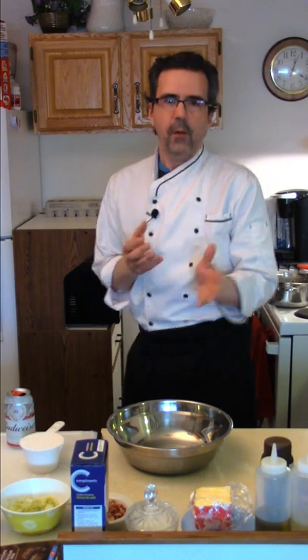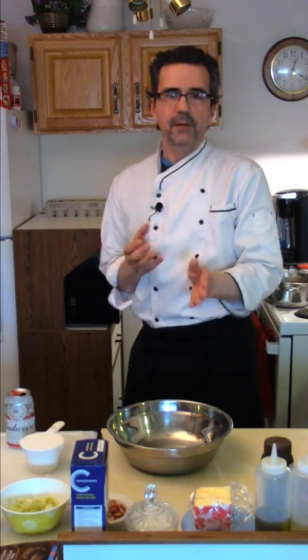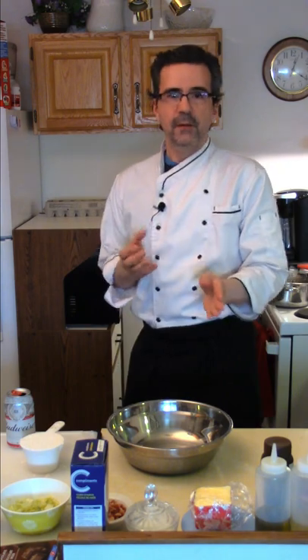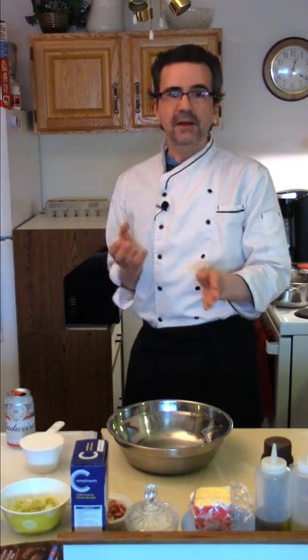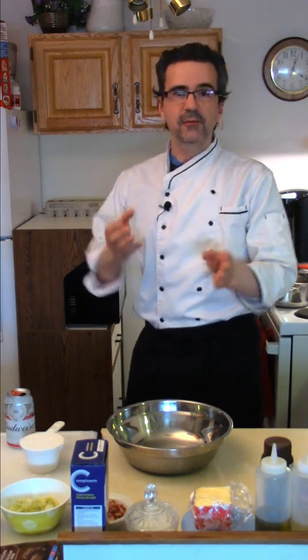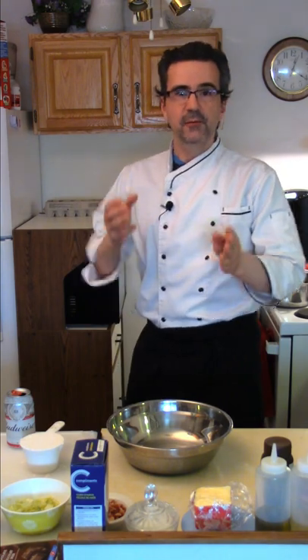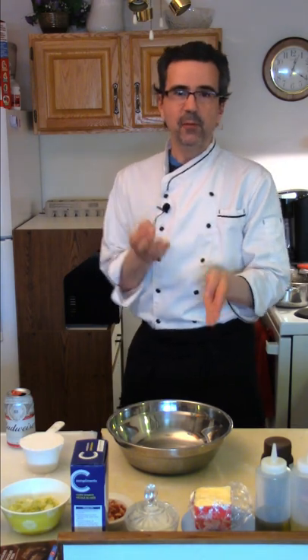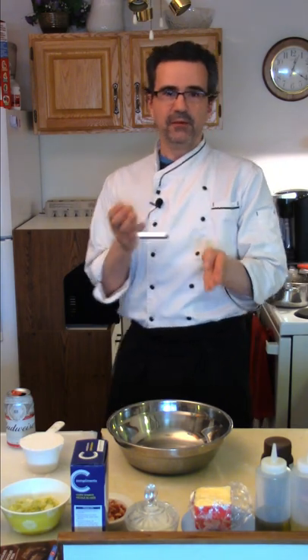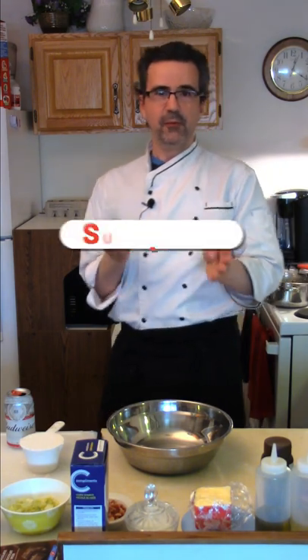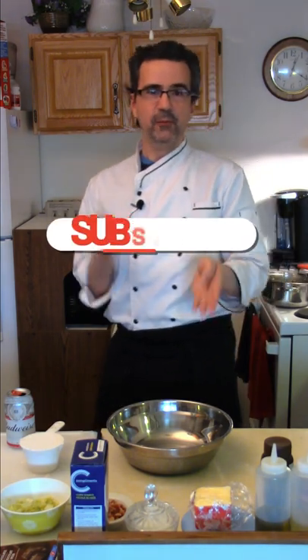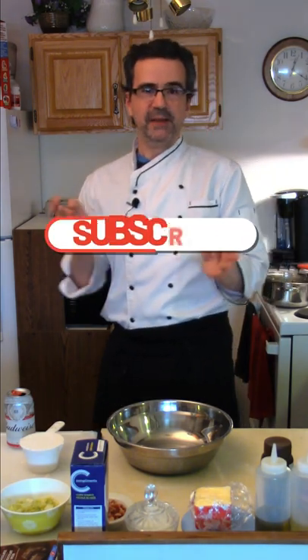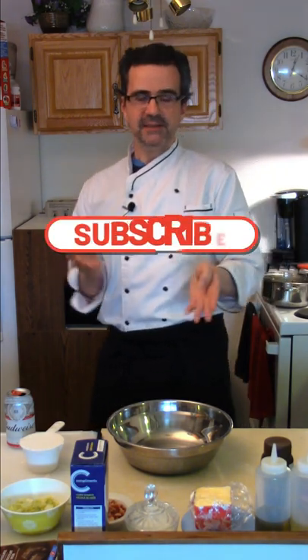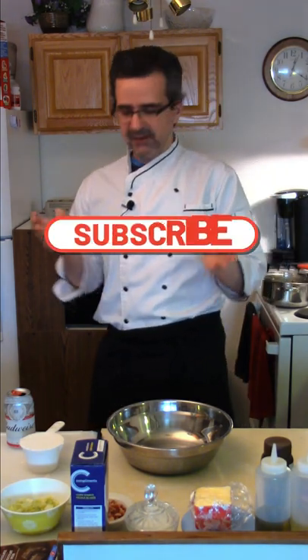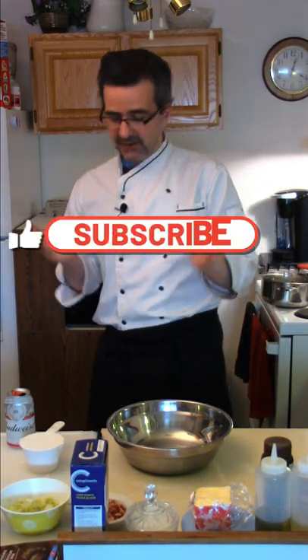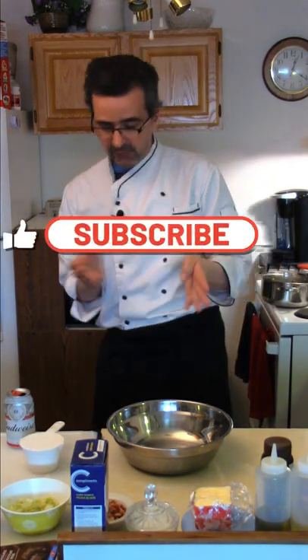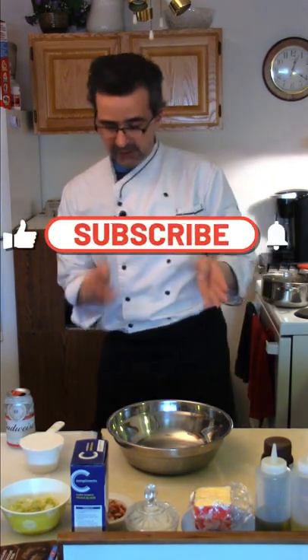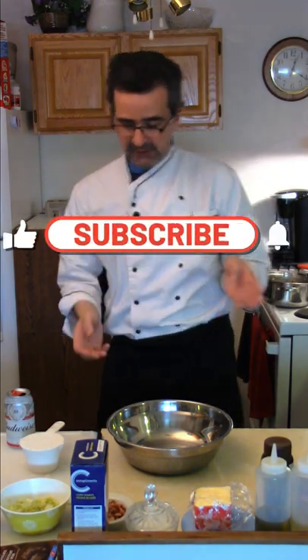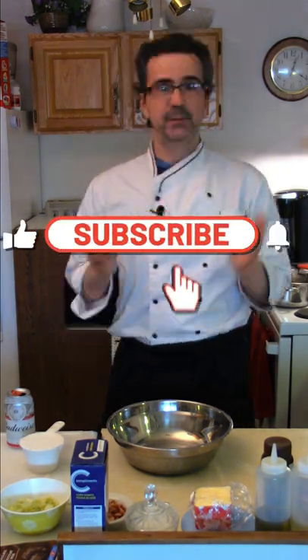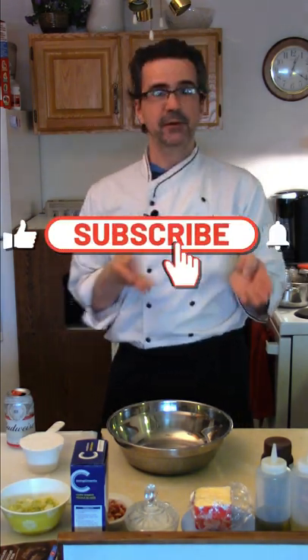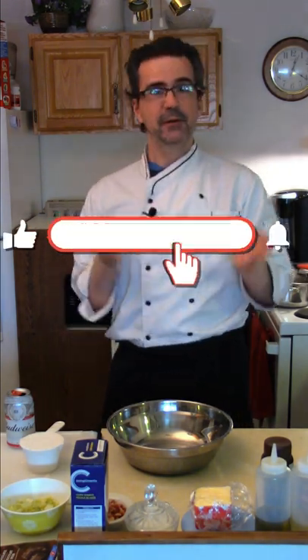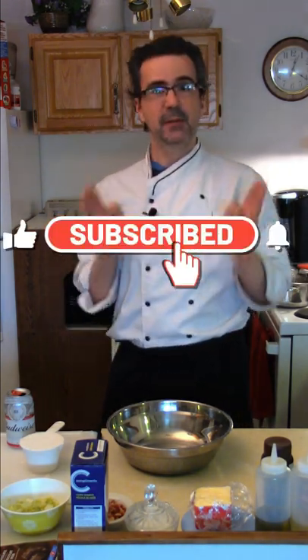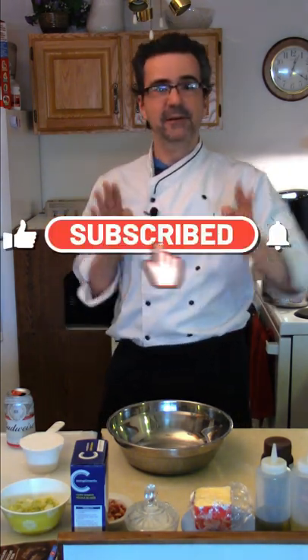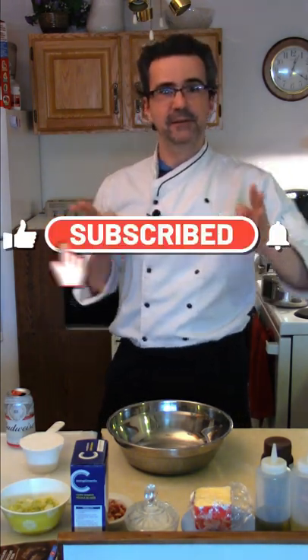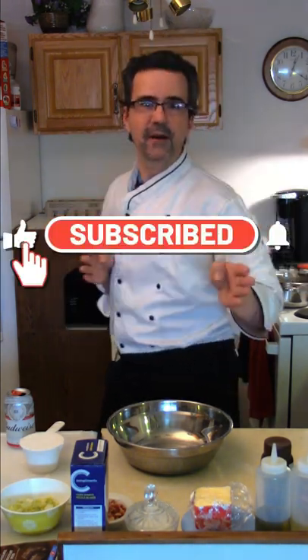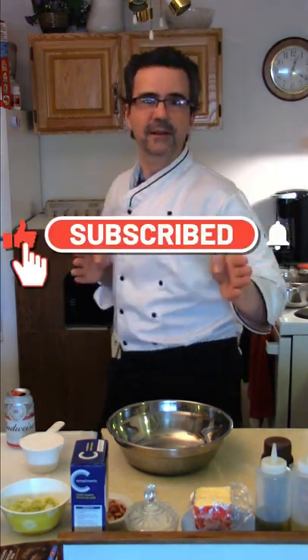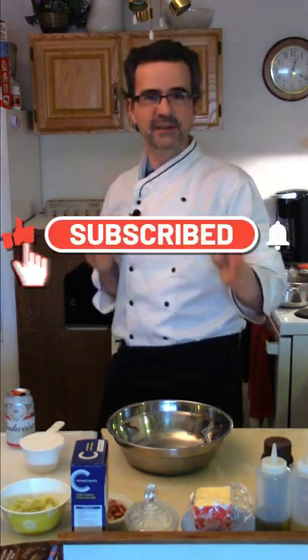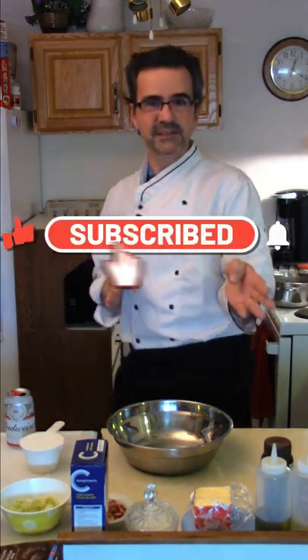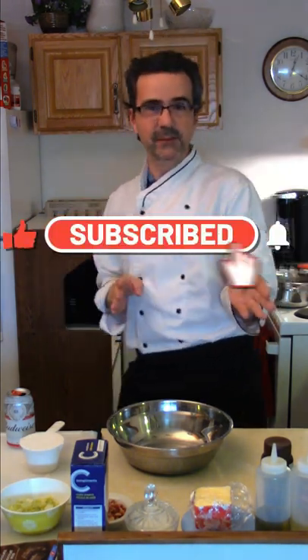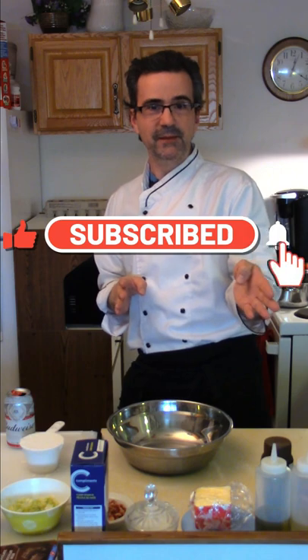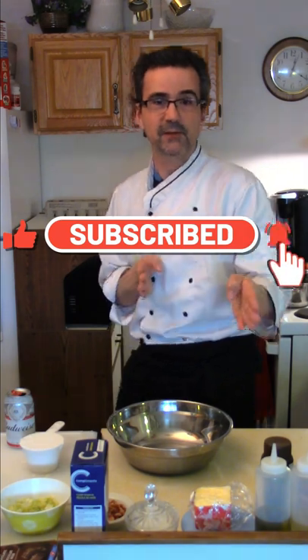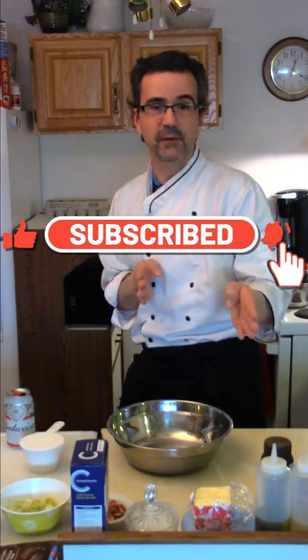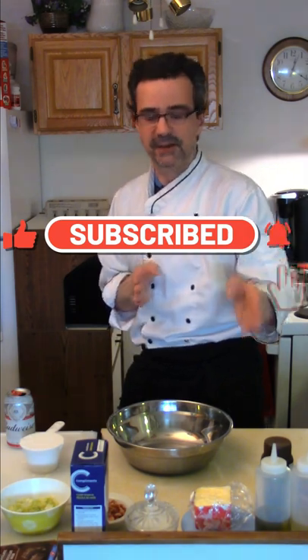Welcome back to Beaumont's Home Kitchen. Today we're making beer battered cod fish and chips. Let's do it.